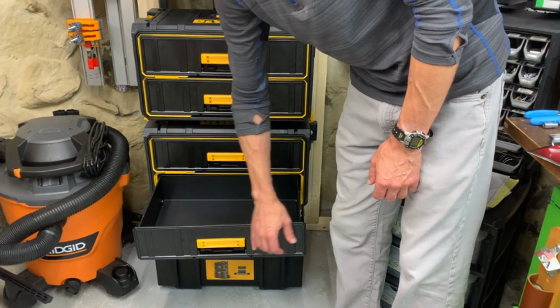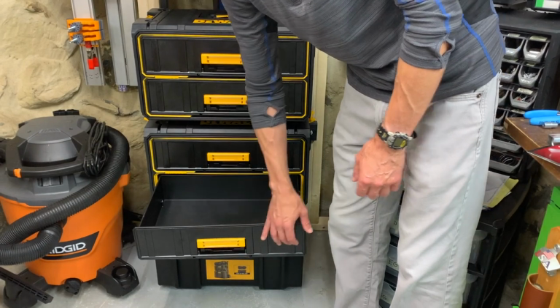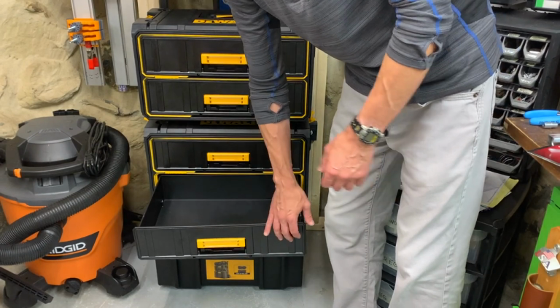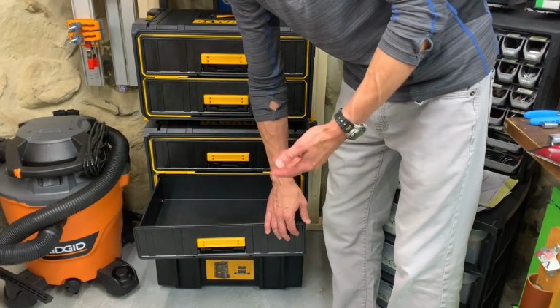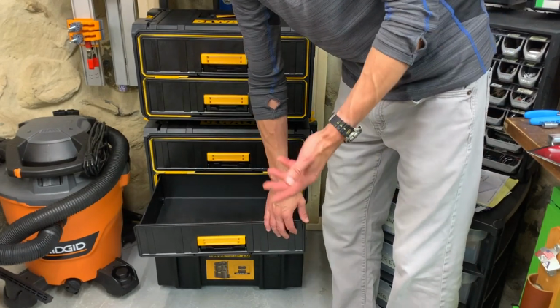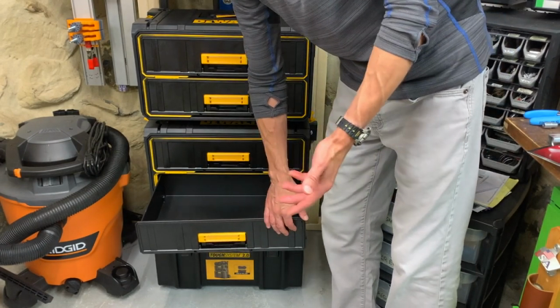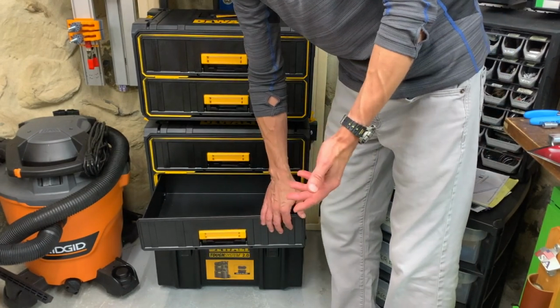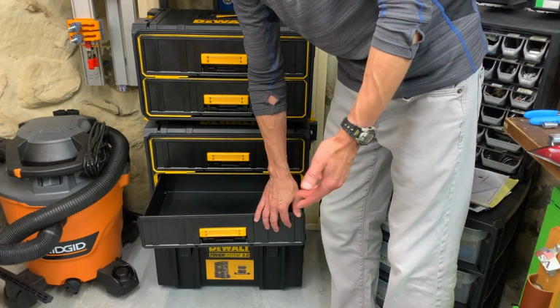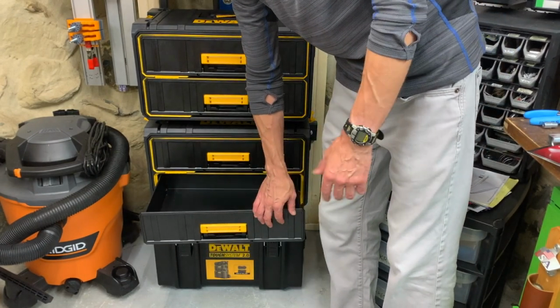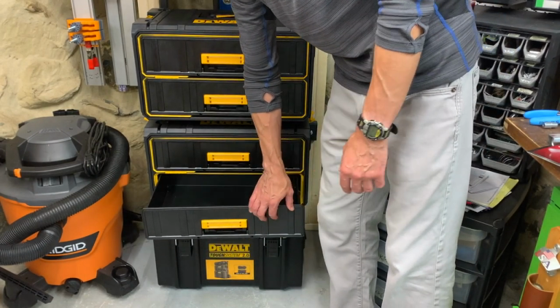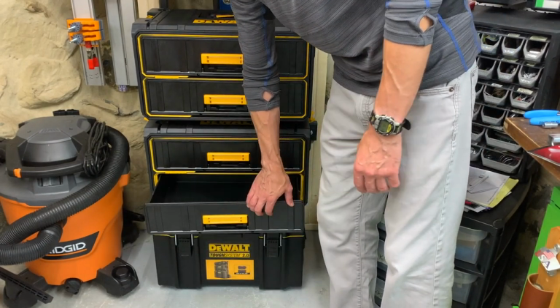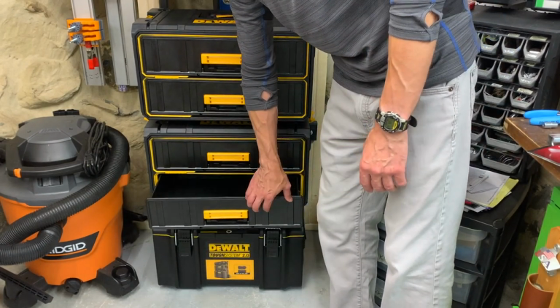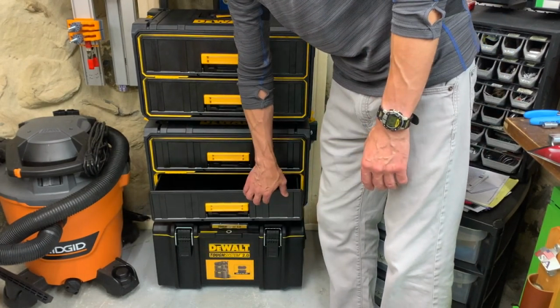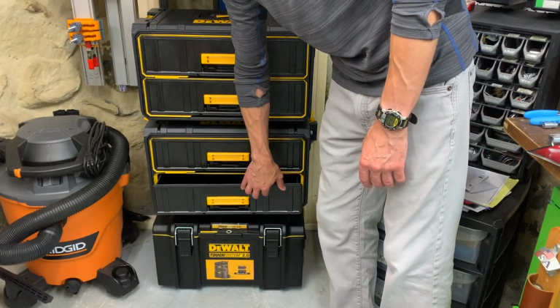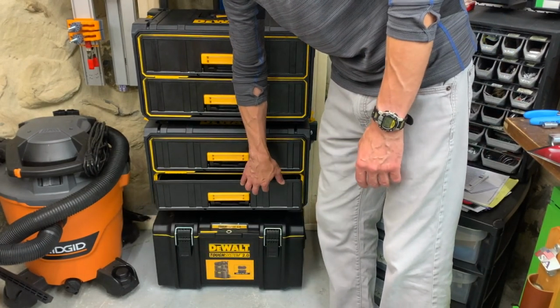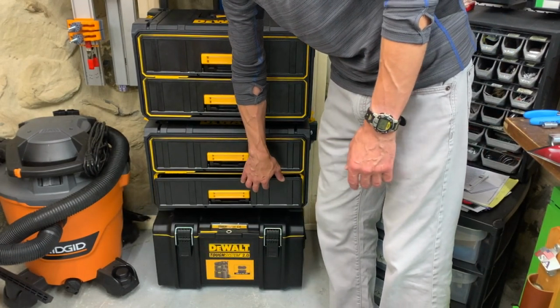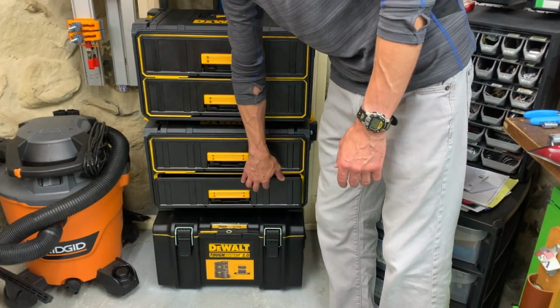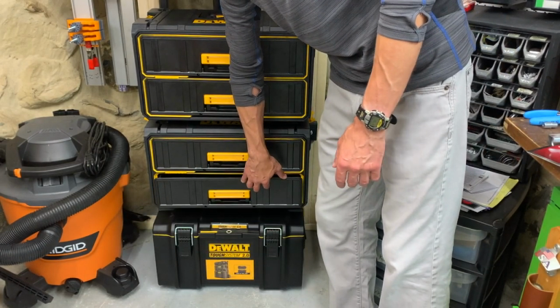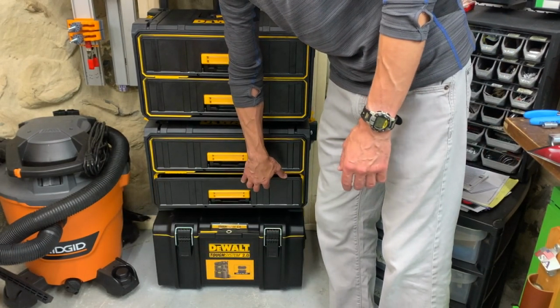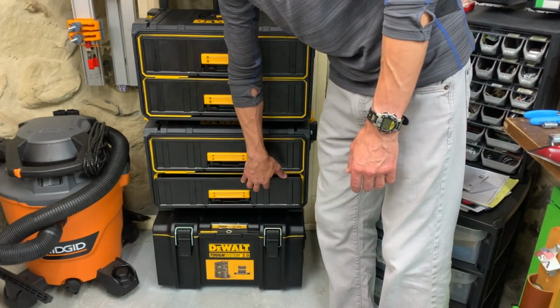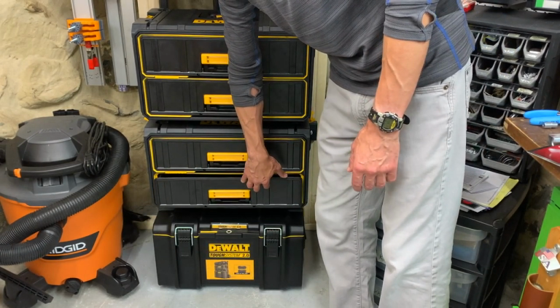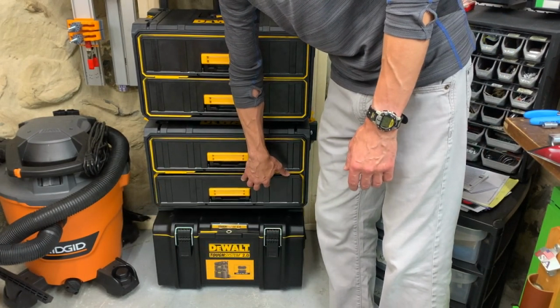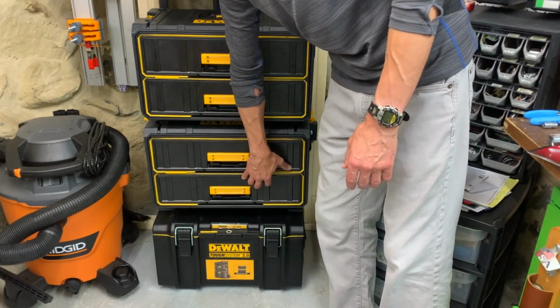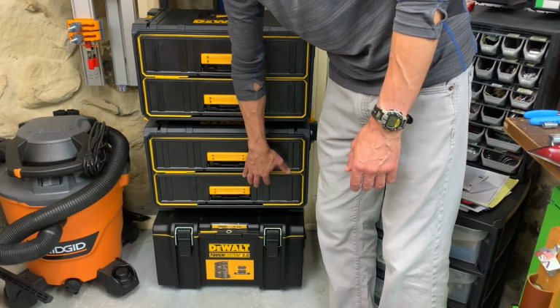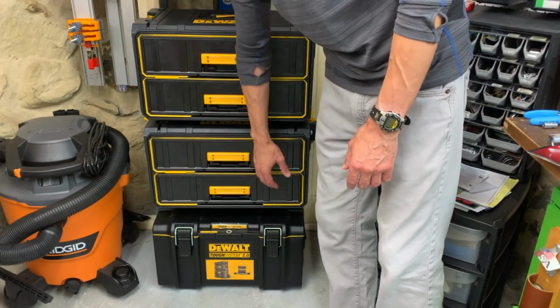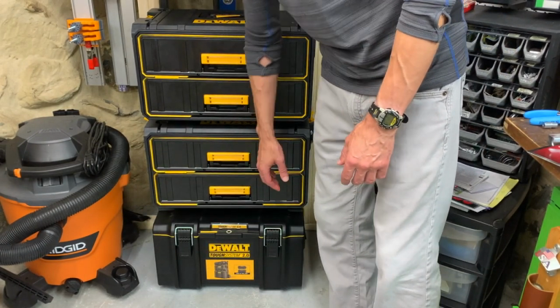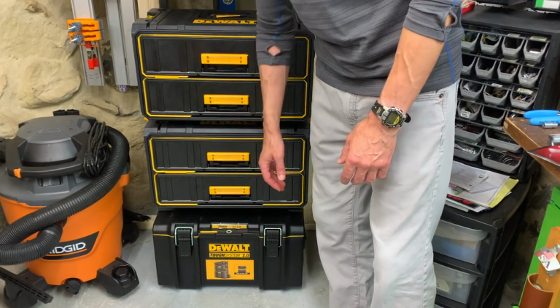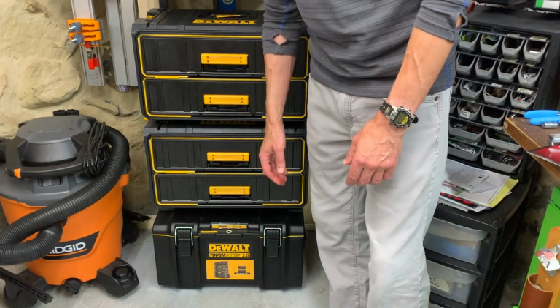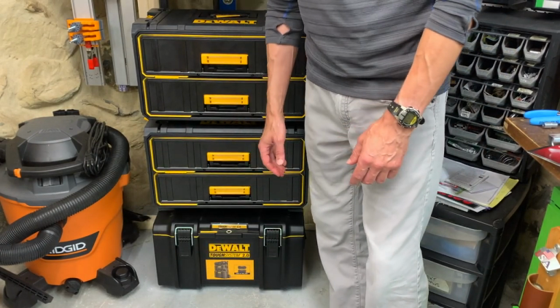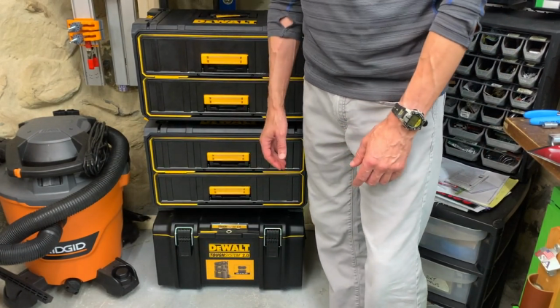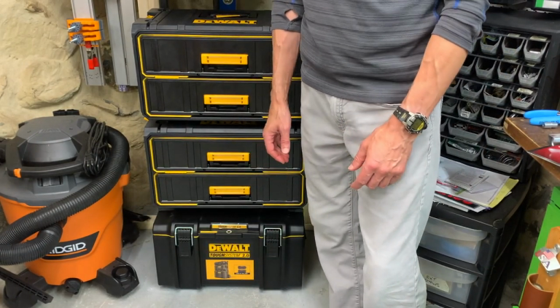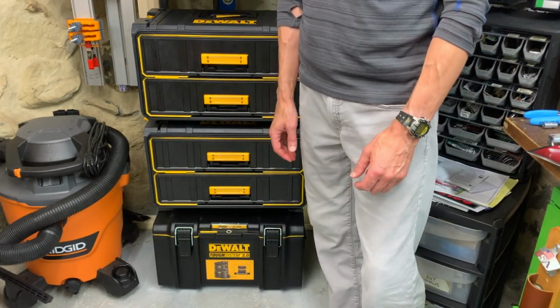Unfortunately the box with the crooked drawer has more issues than just a crooked drawer — the gliders aren't properly aligned either. So I'm going to take that as a sign it's just not meant to be. I'll be returning these tomorrow.